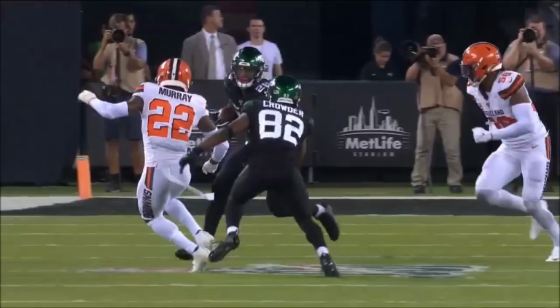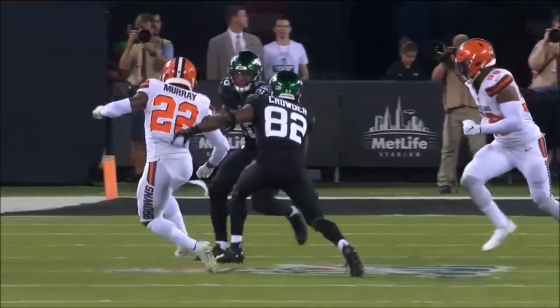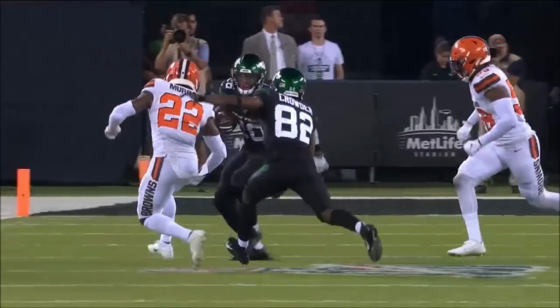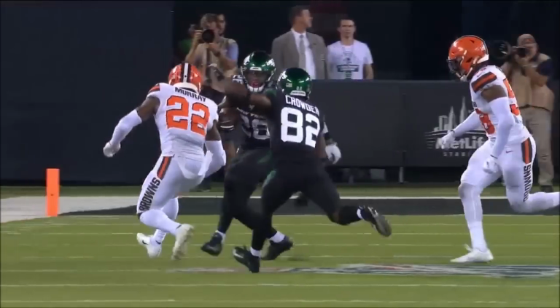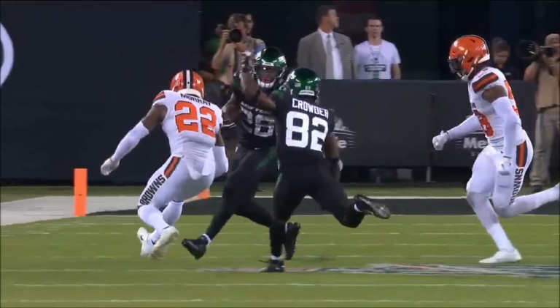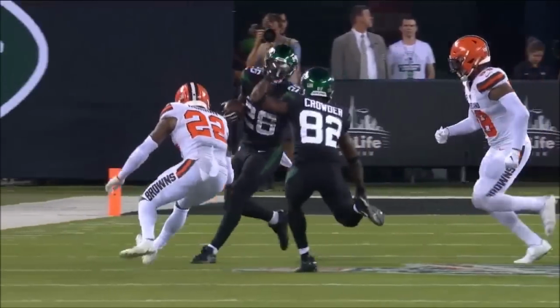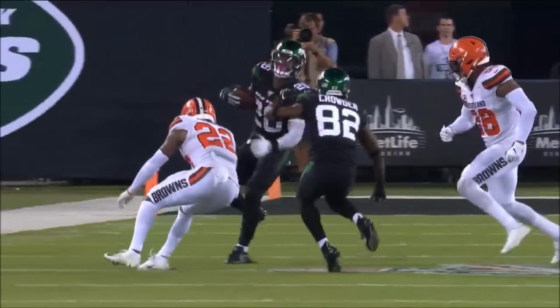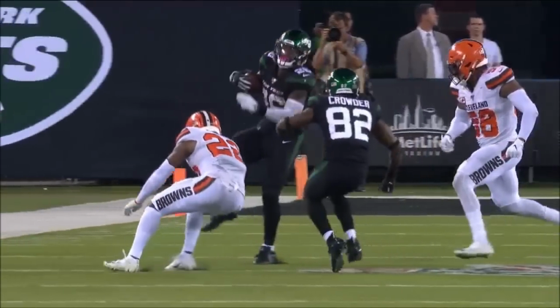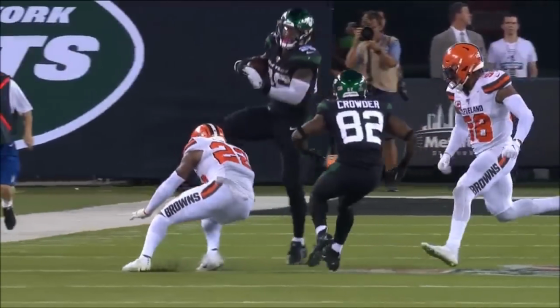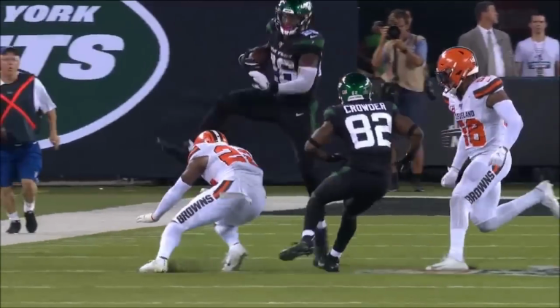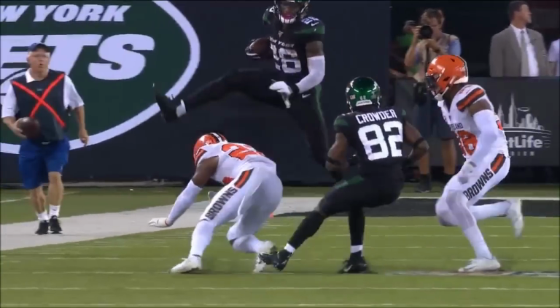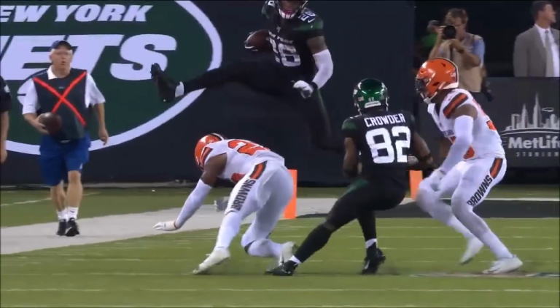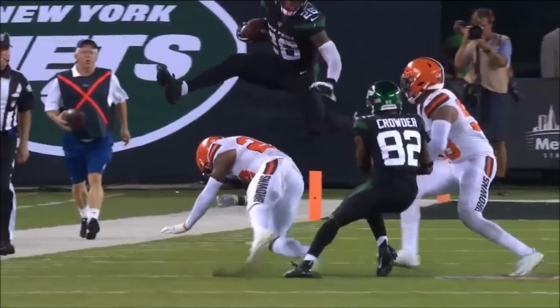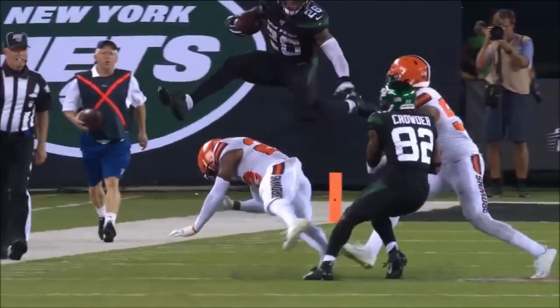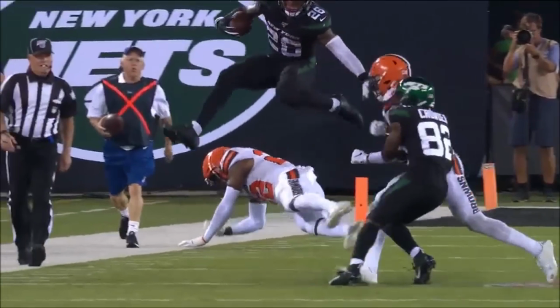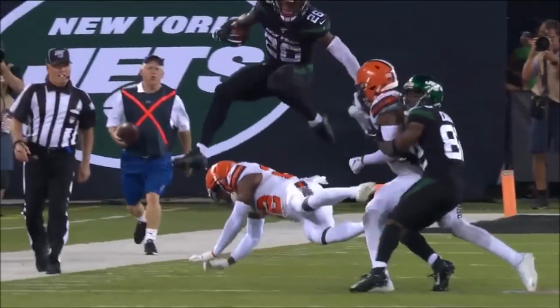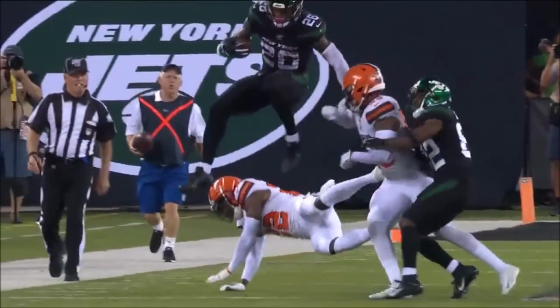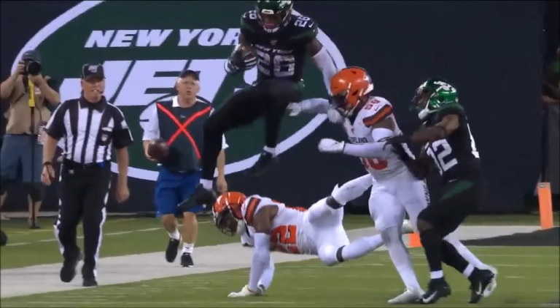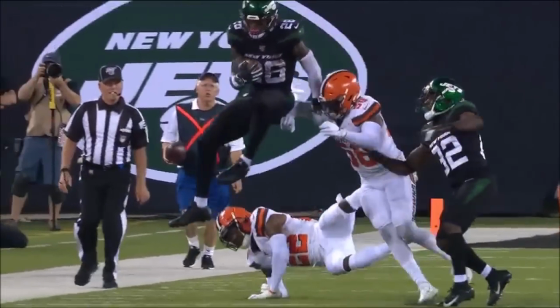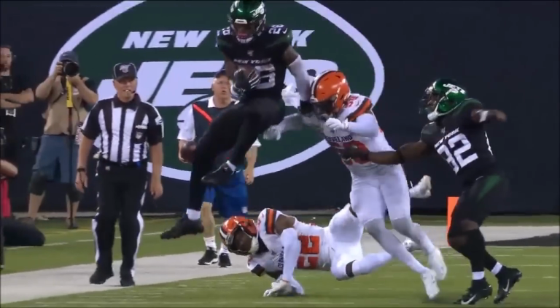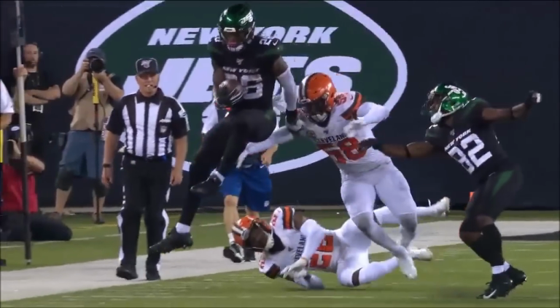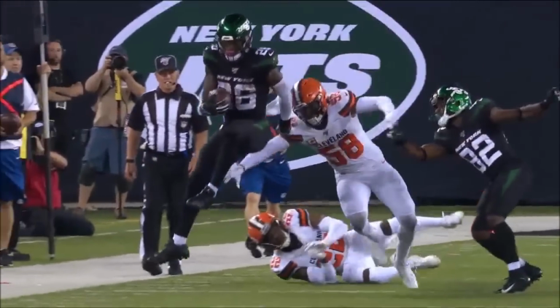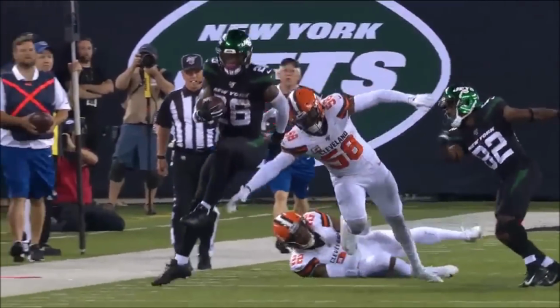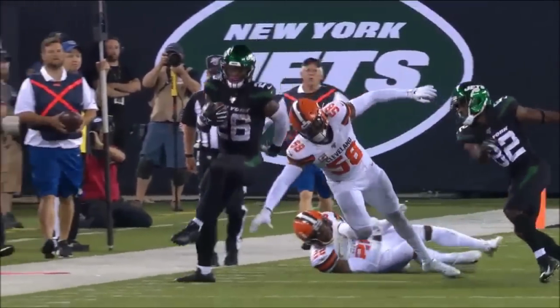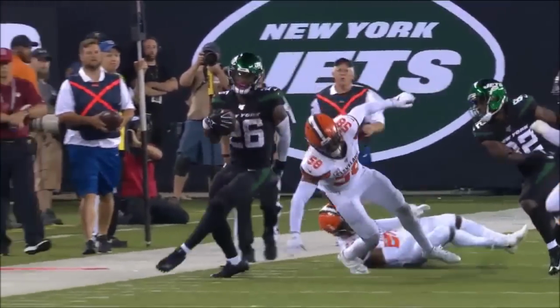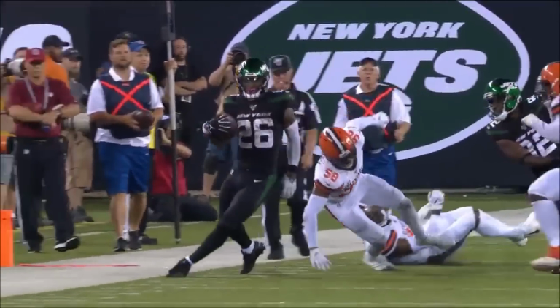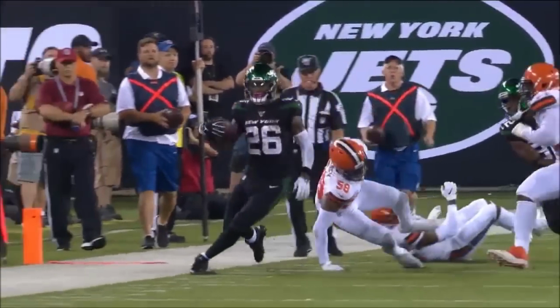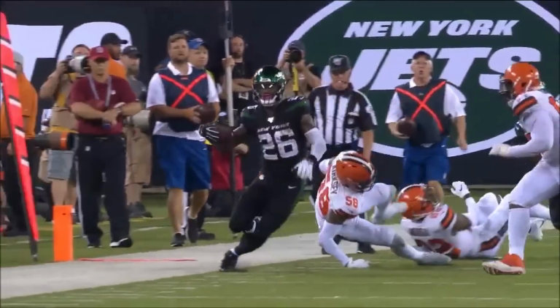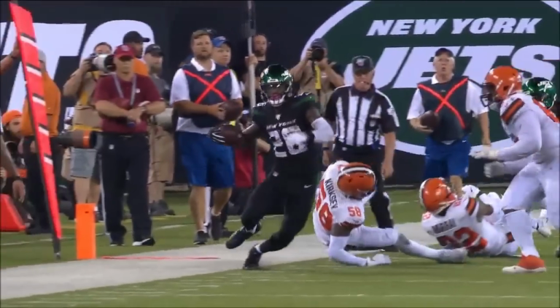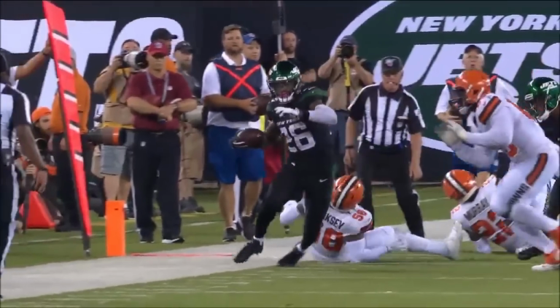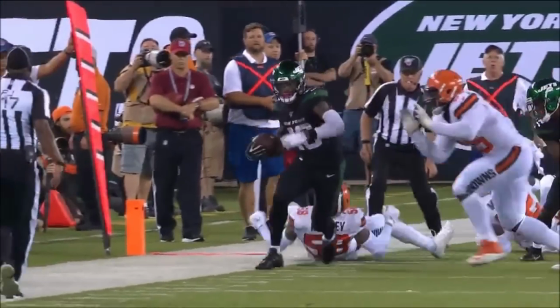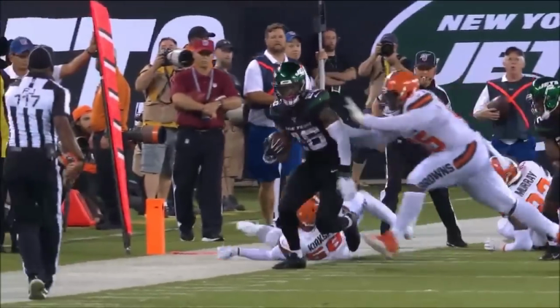Here's Falk on first down with time, and he will check down to Bell. Makes the first man miss — little stutter step and goes ahead, then hurdles and stays in. A little bit of everything in one play from Le'Veon Bell. Put the ball in Bell's hands — look at that.